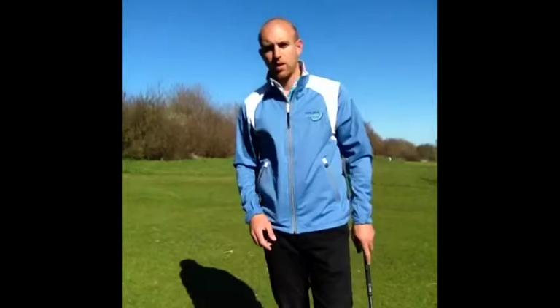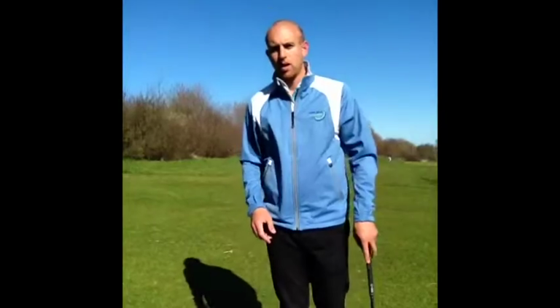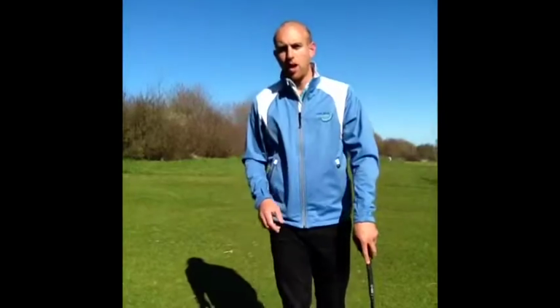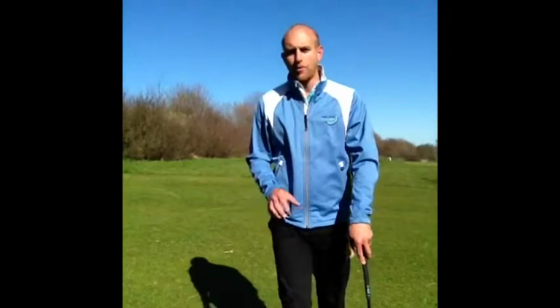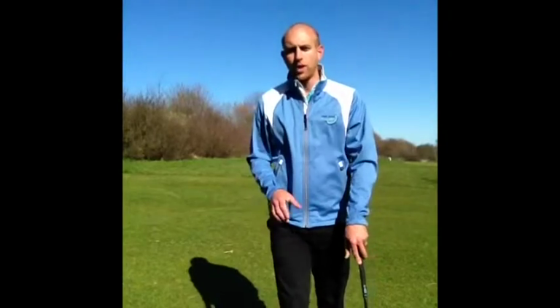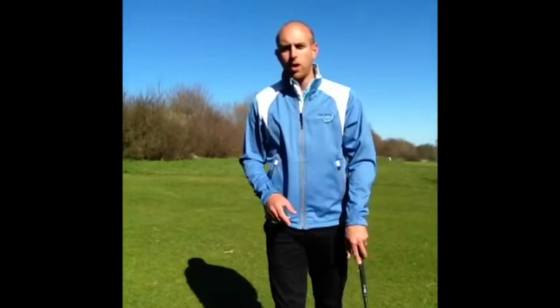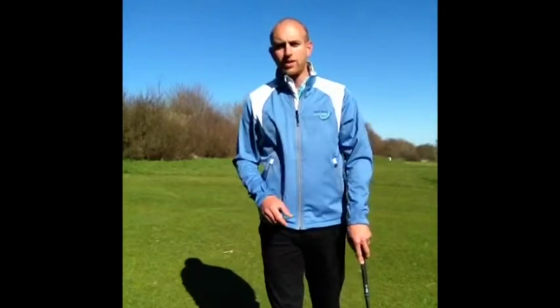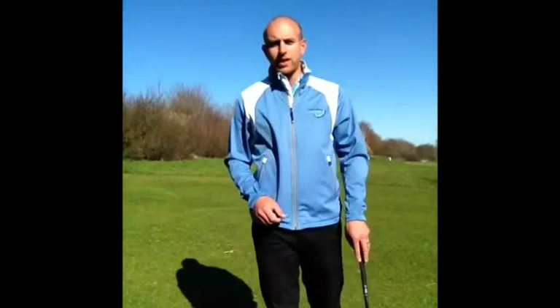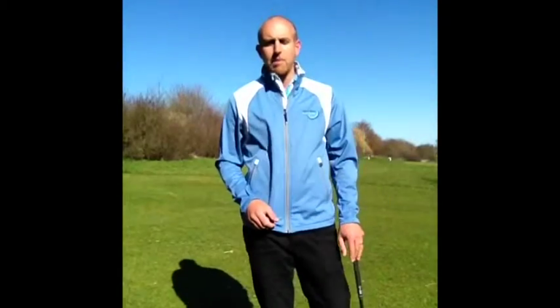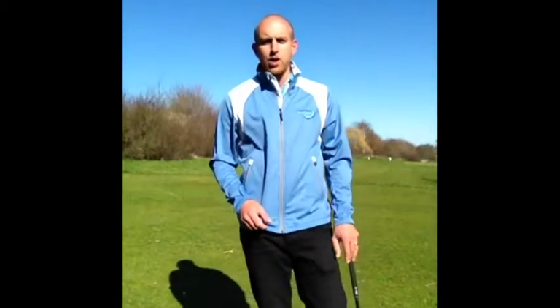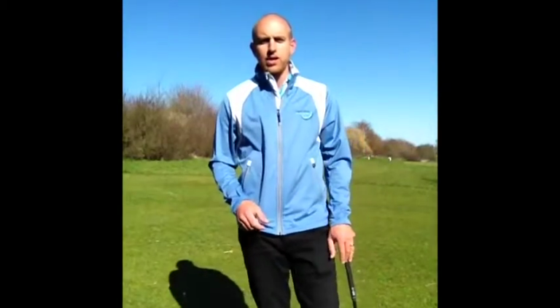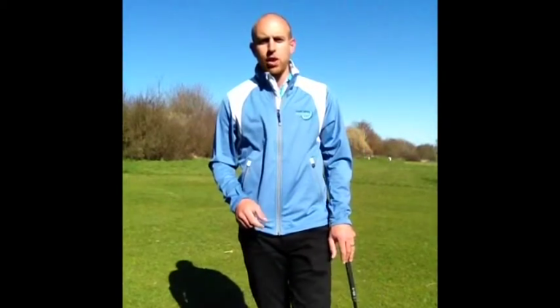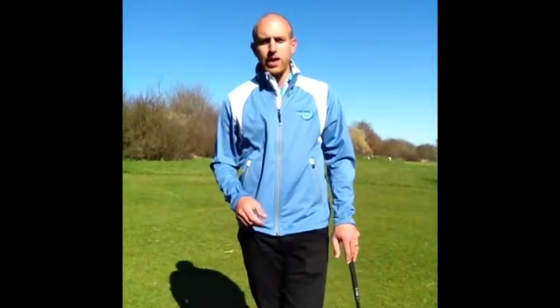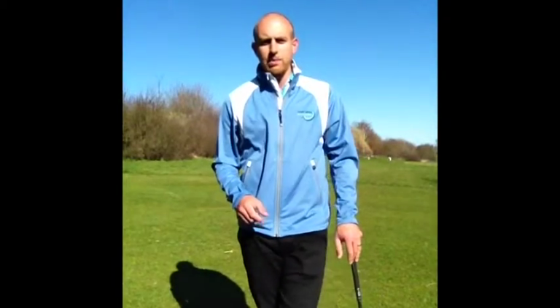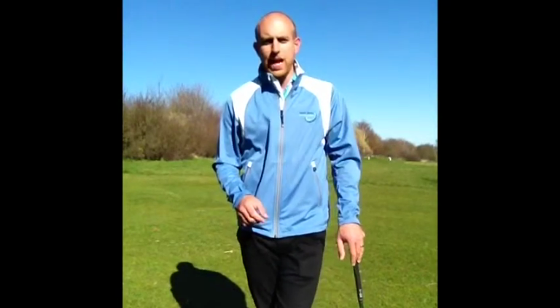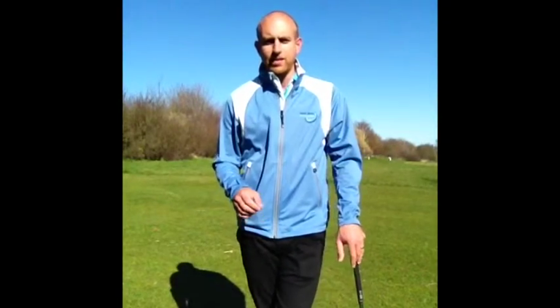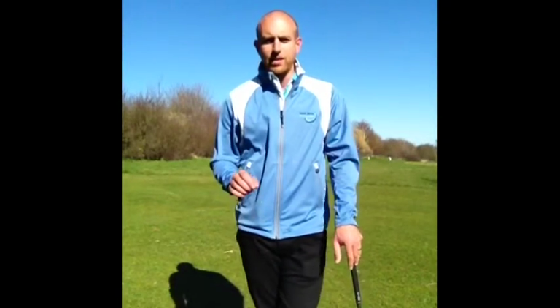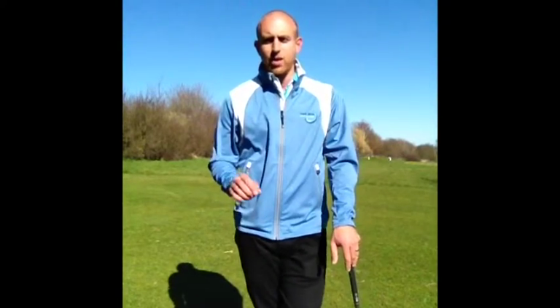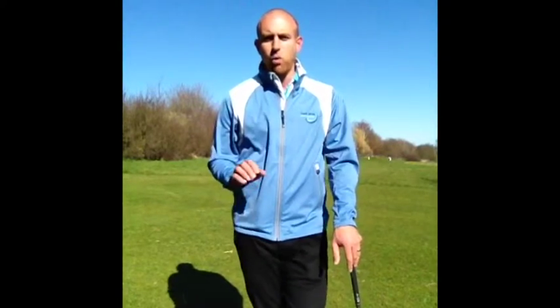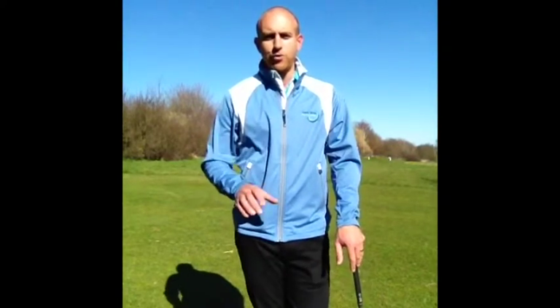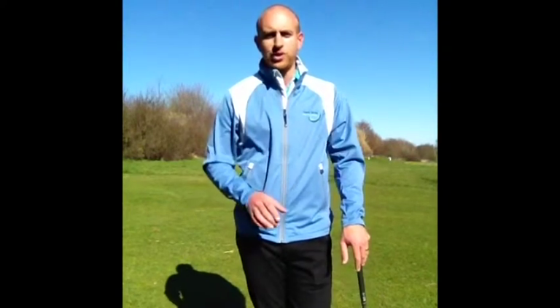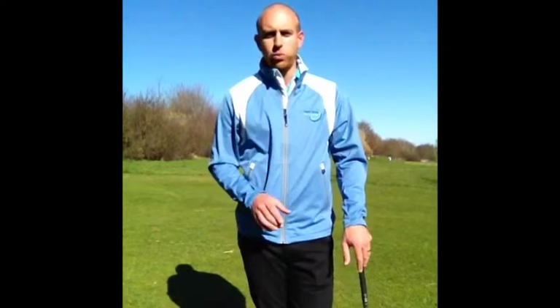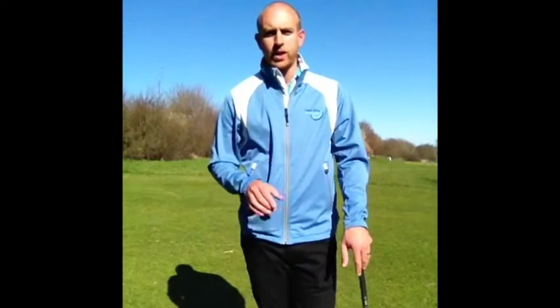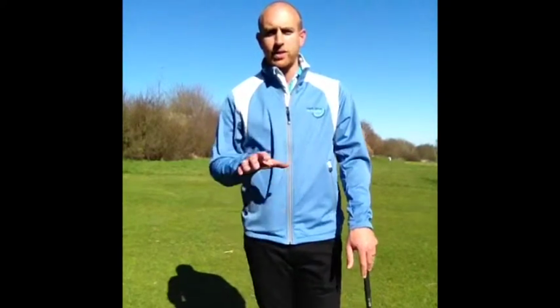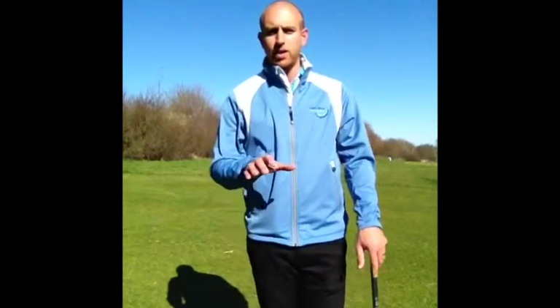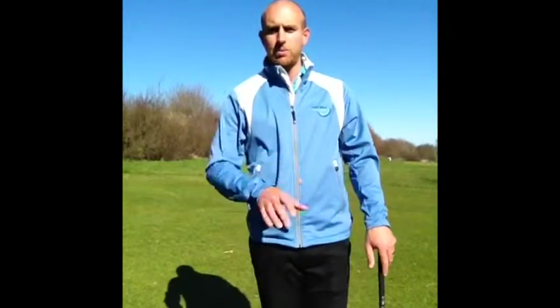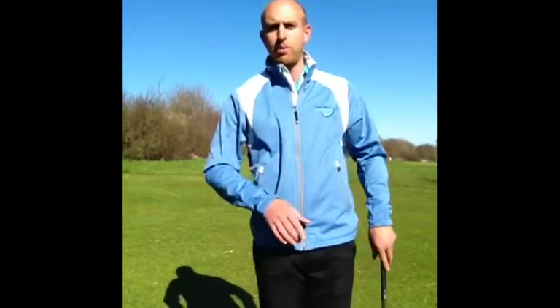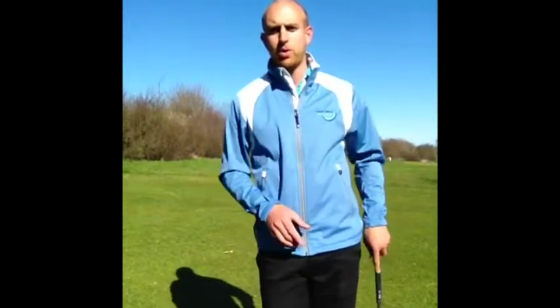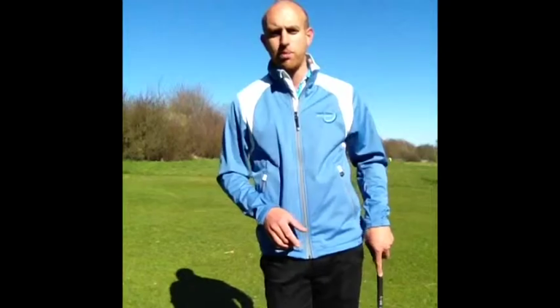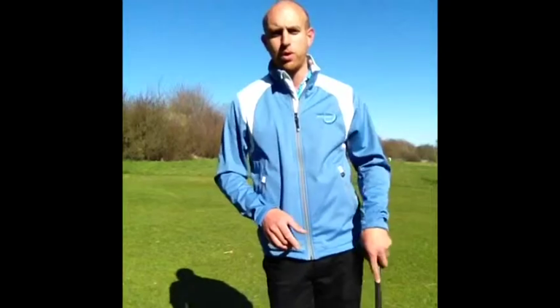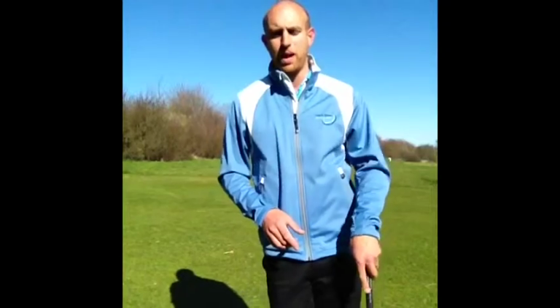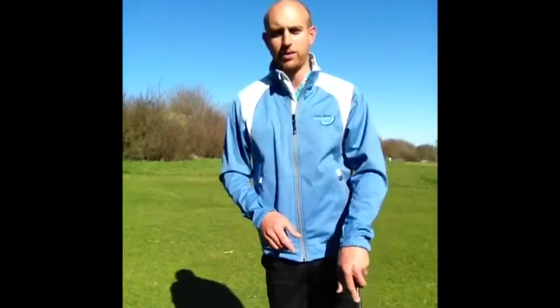Hi everyone, Oli Tucker here, Mark James Golf Academy, and it's another one-footed swing, this time to help you improve your balance.